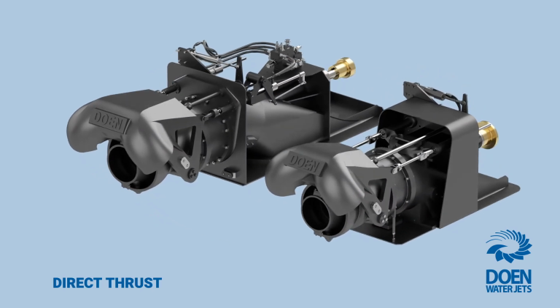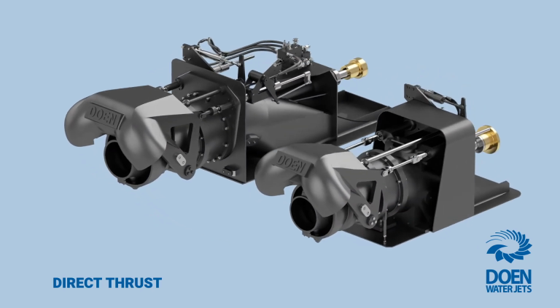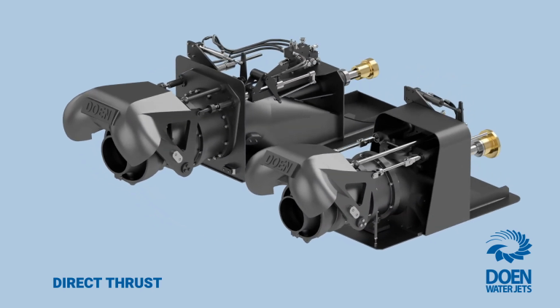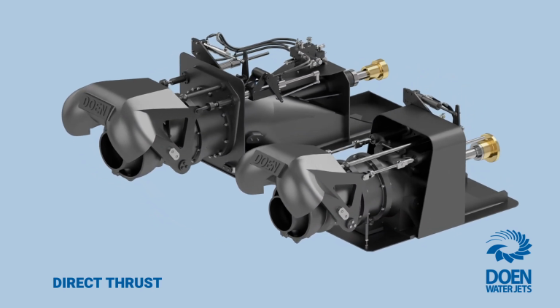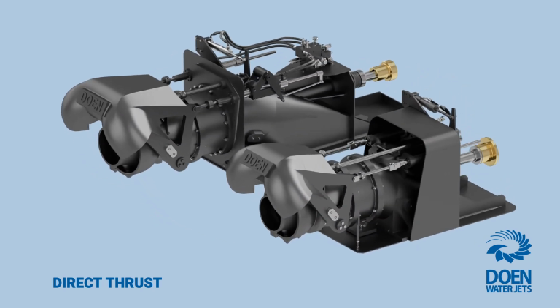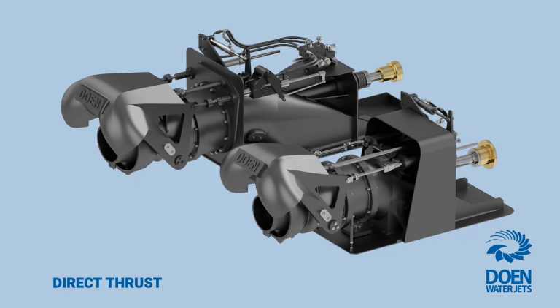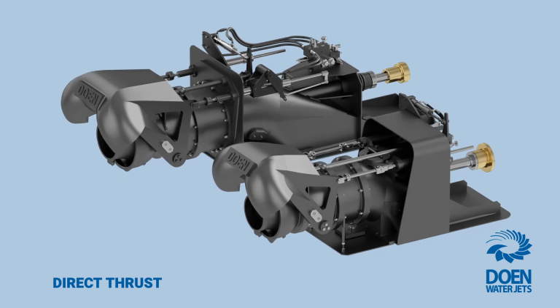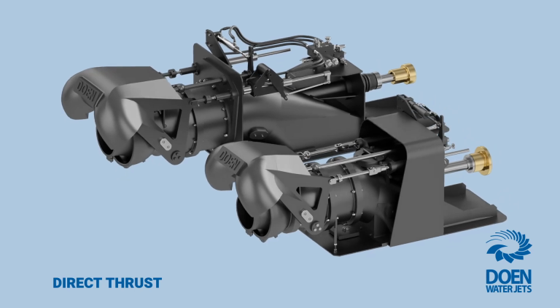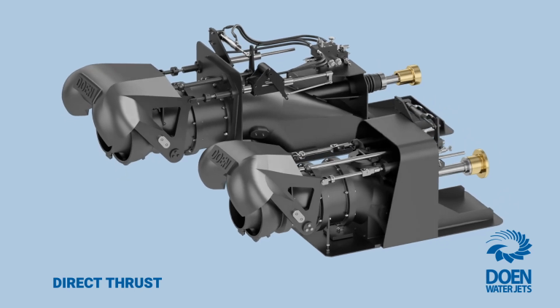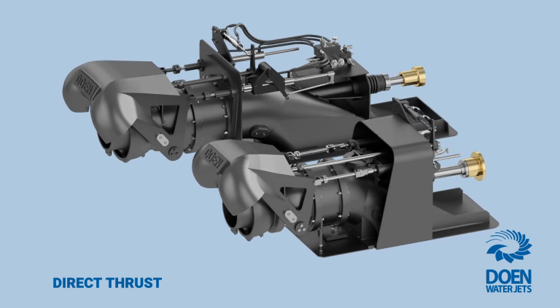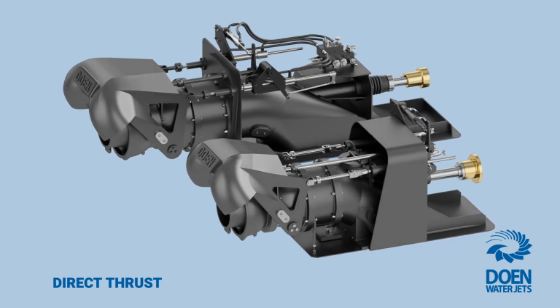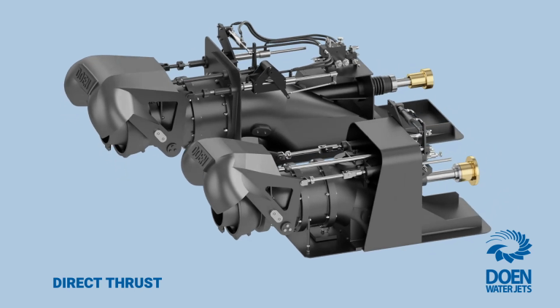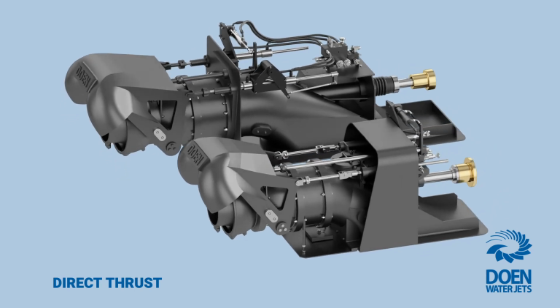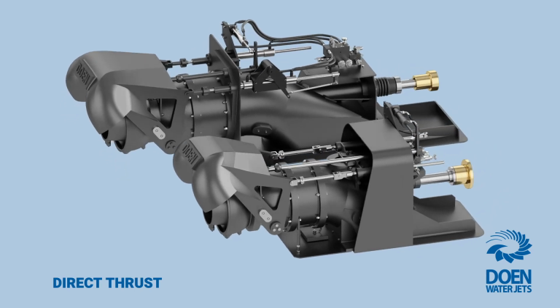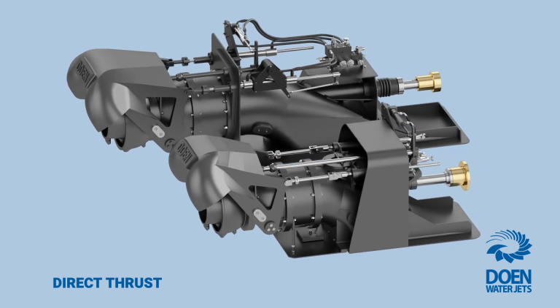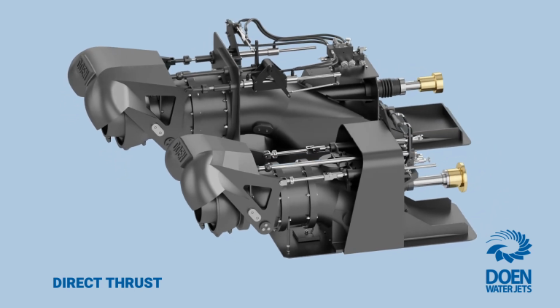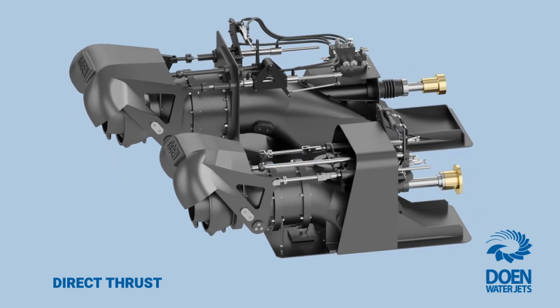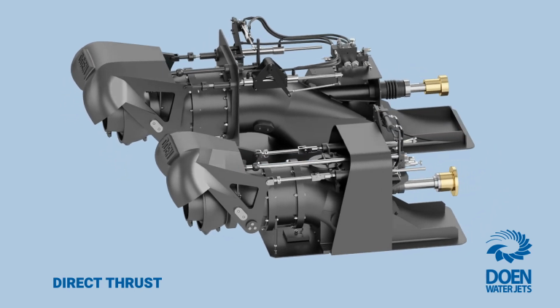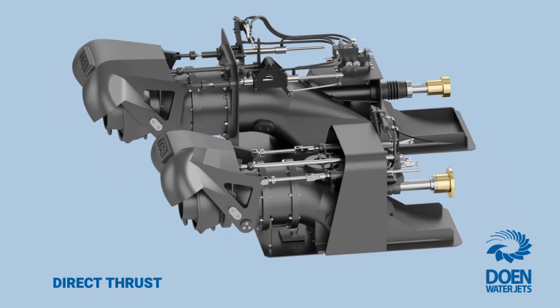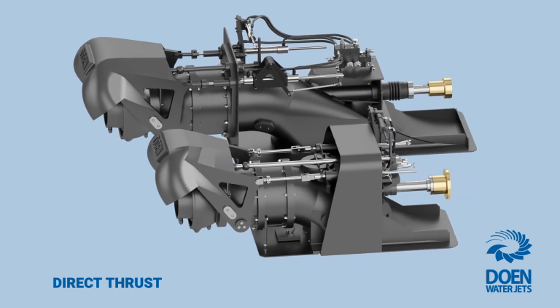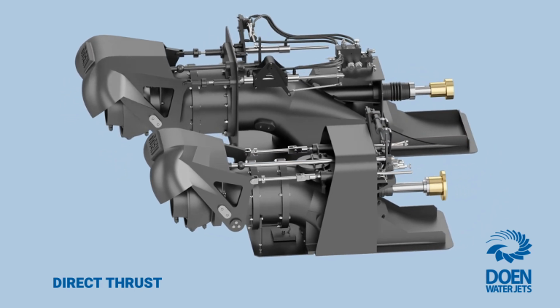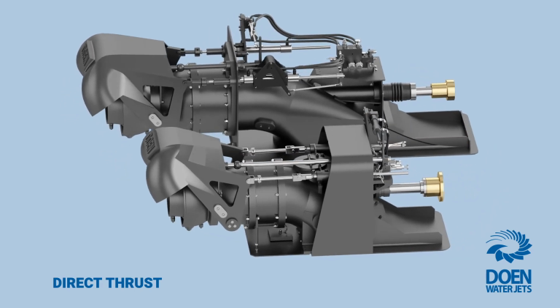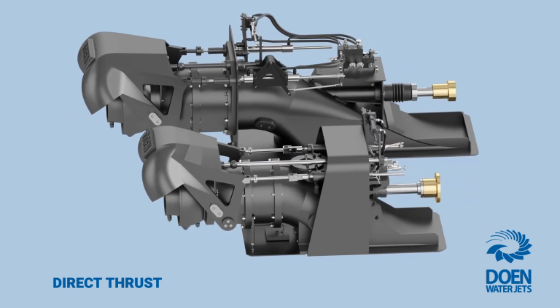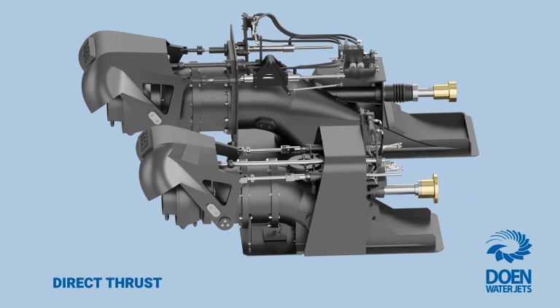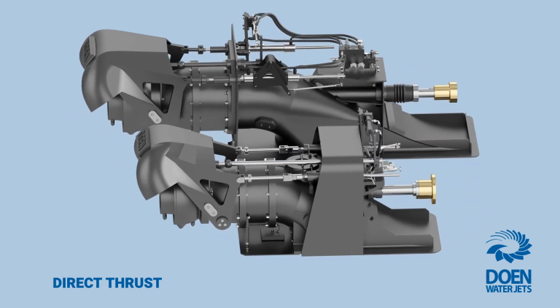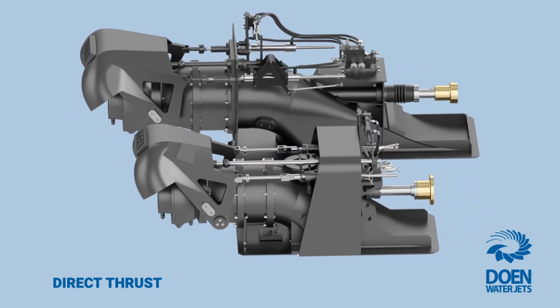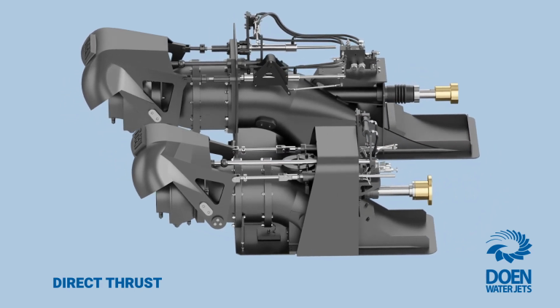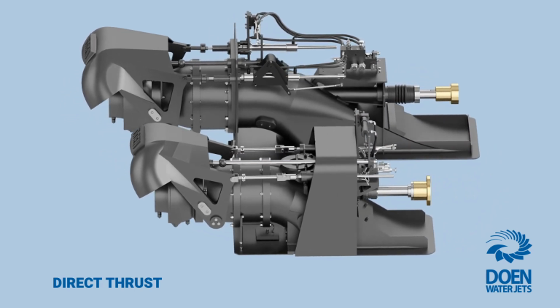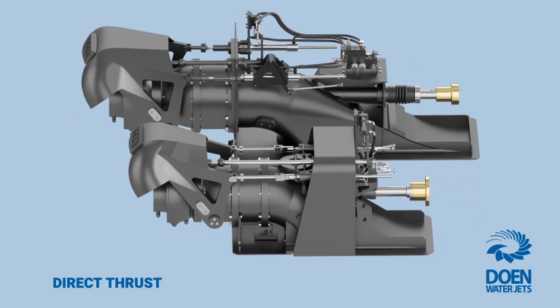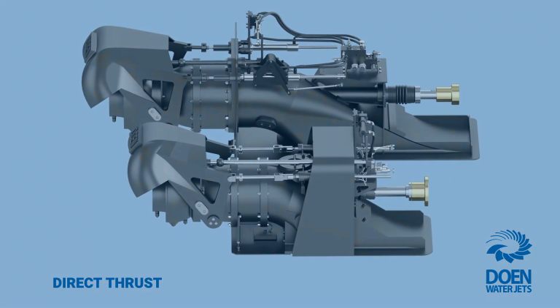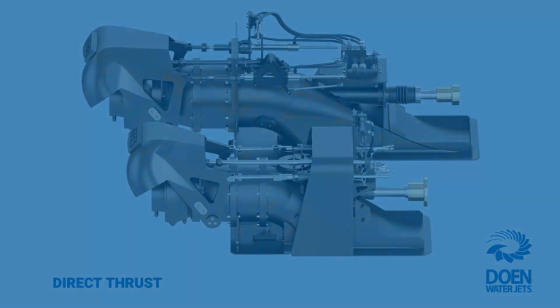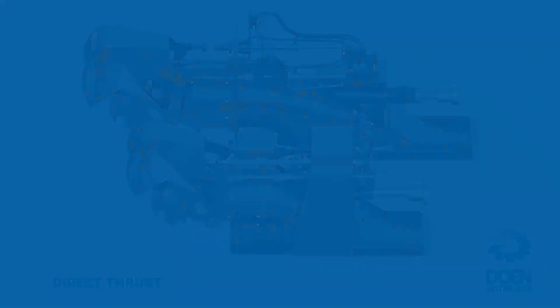Contact Dowin WaterJets today to learn more about the unique and class-leading WaterJet propulsion solutions we have to offer.